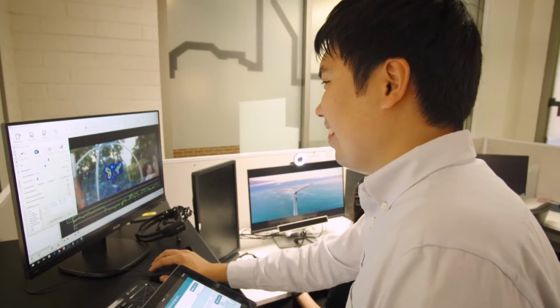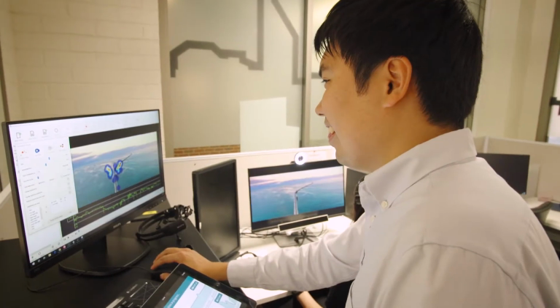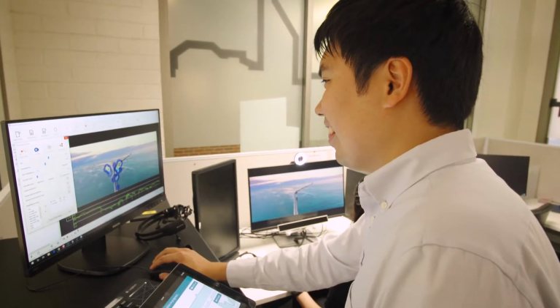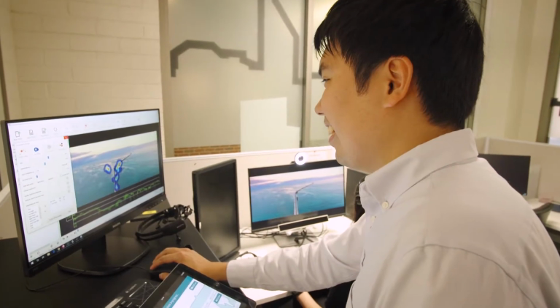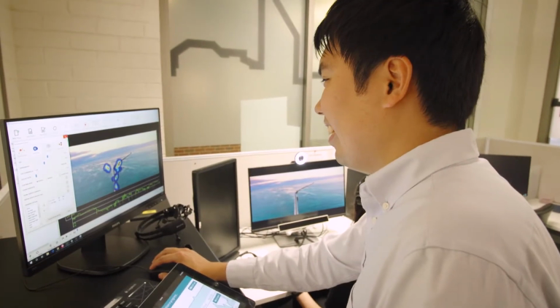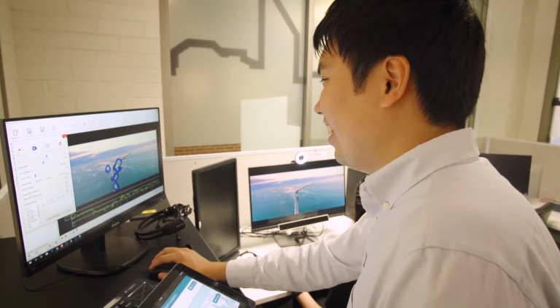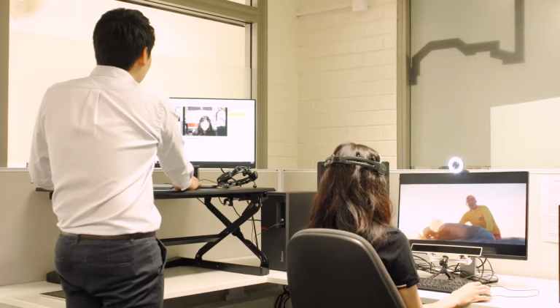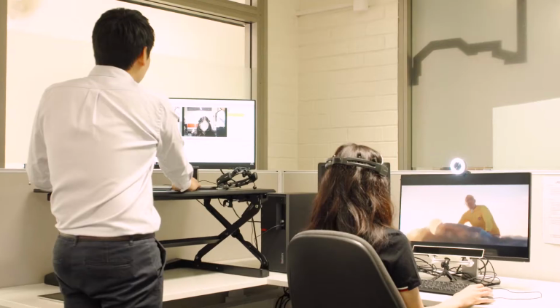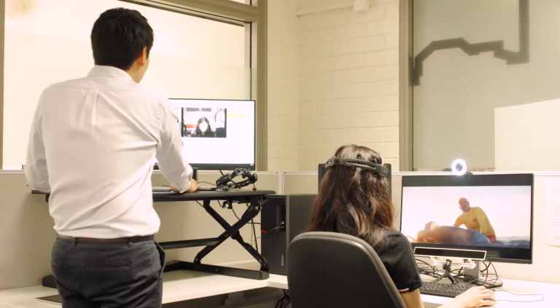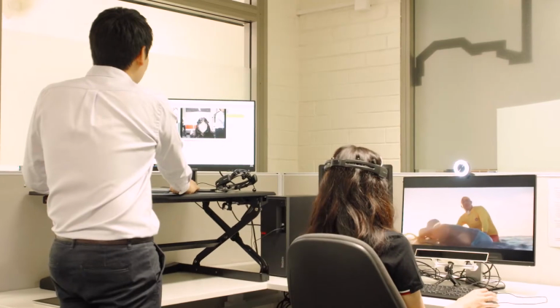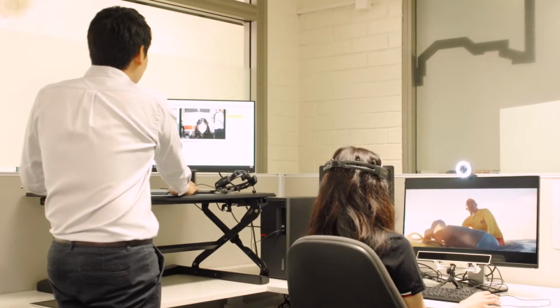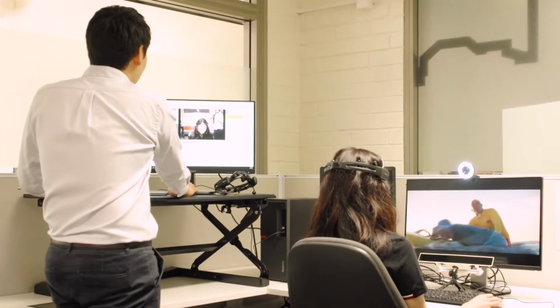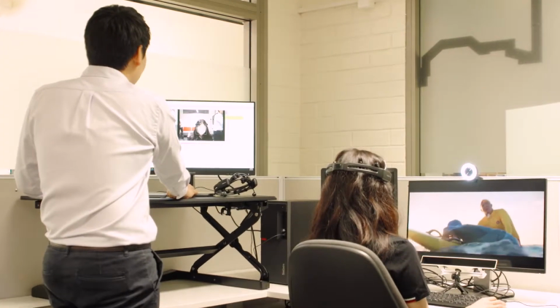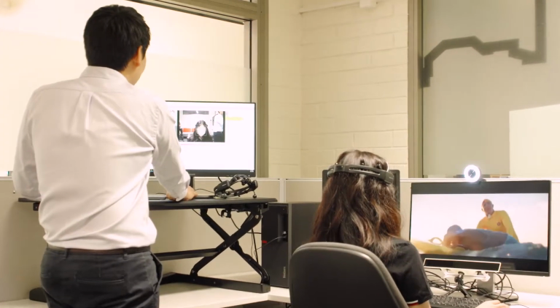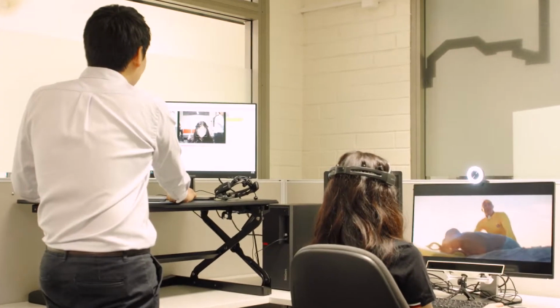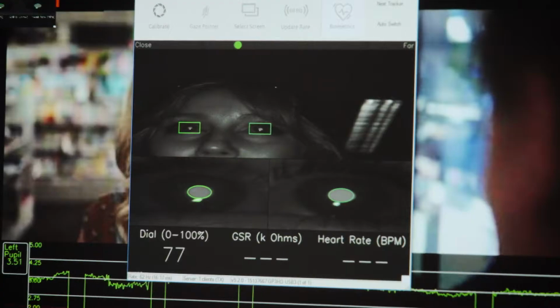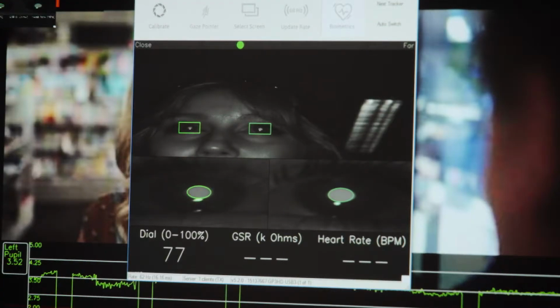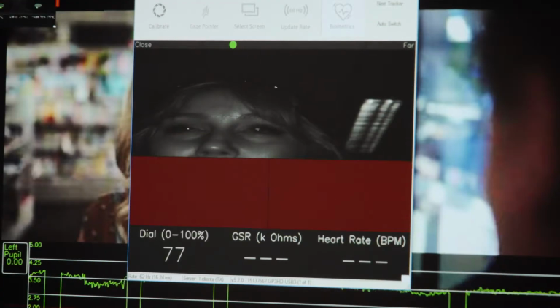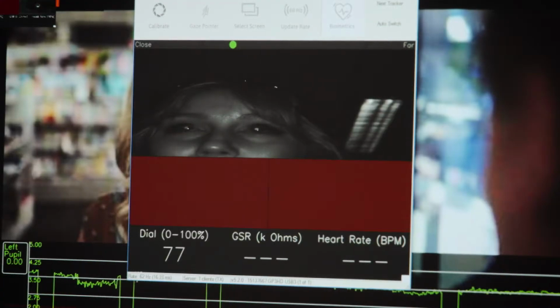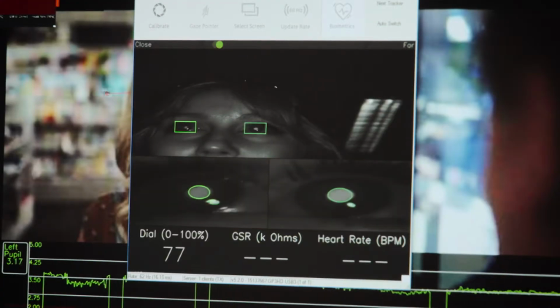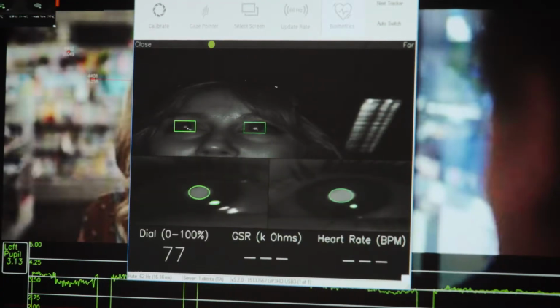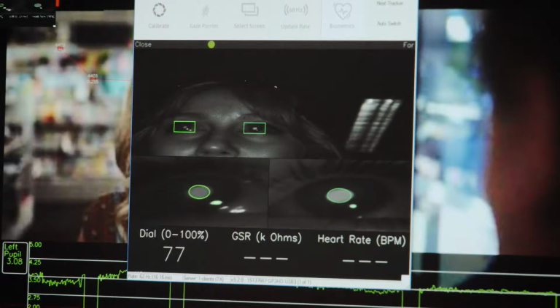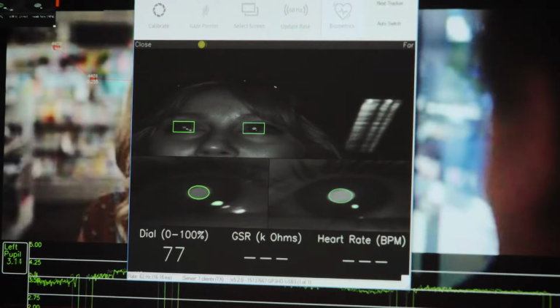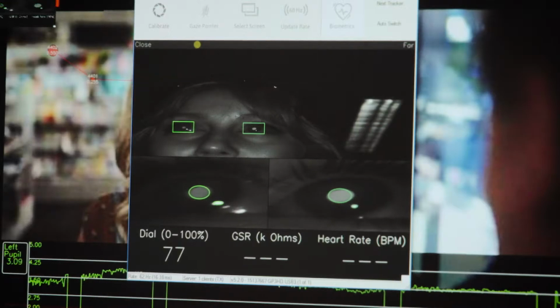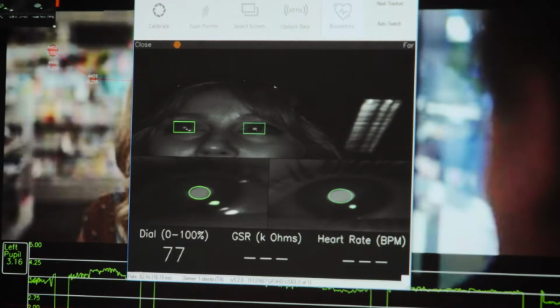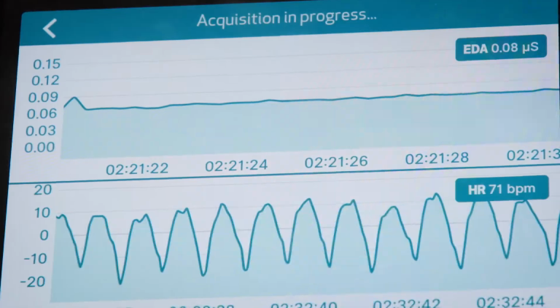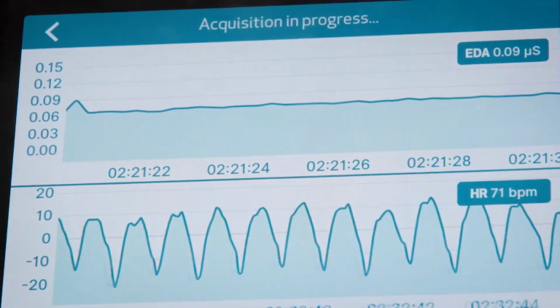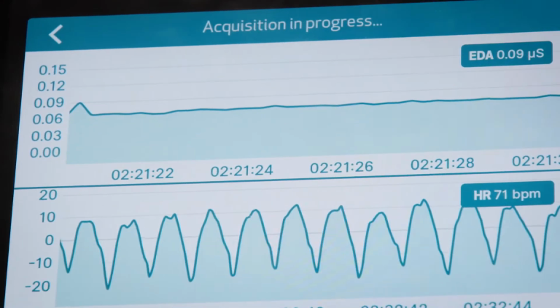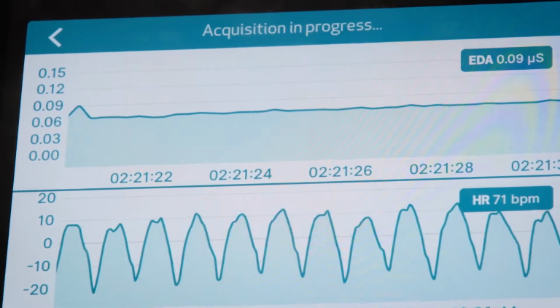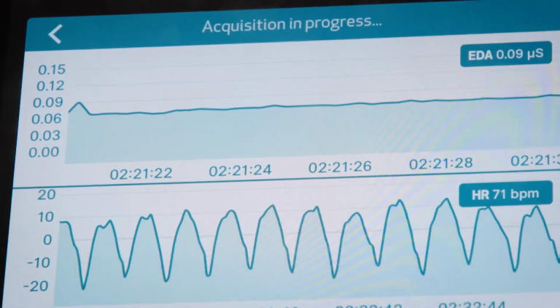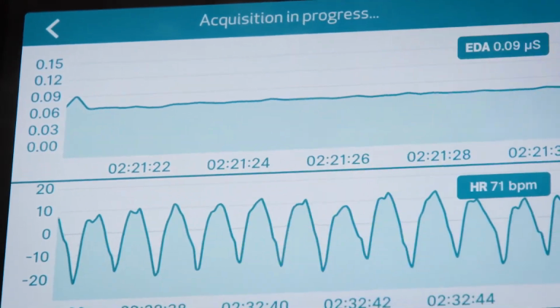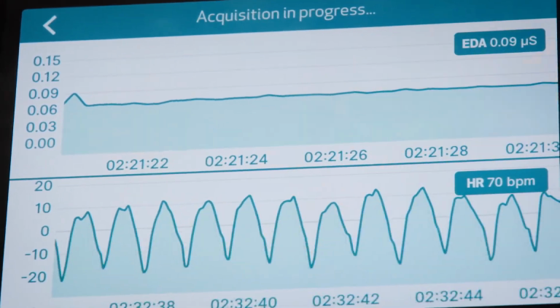And so what we are providing is a biometric solution to provide very objective and scientific insights for them to actually optimise their ad campaigns, their marketing campaigns, their websites and any other marketing stimulus.